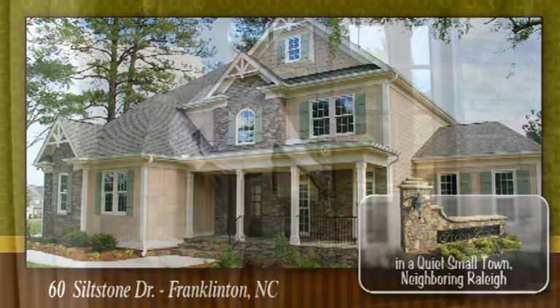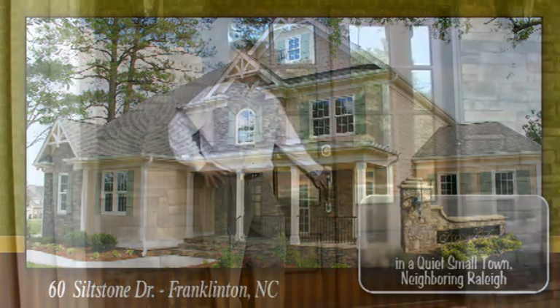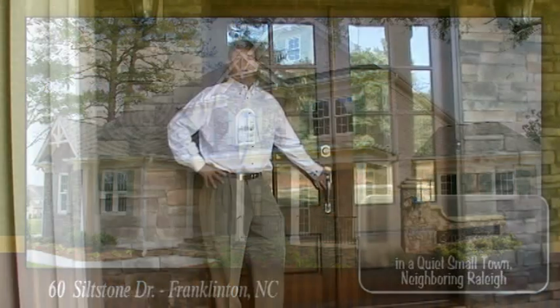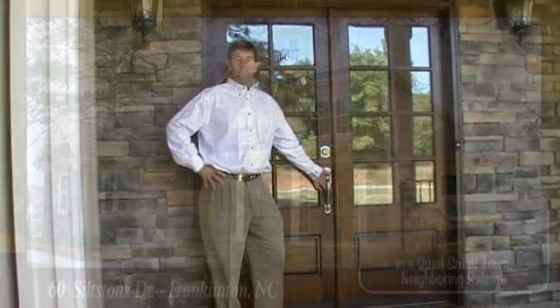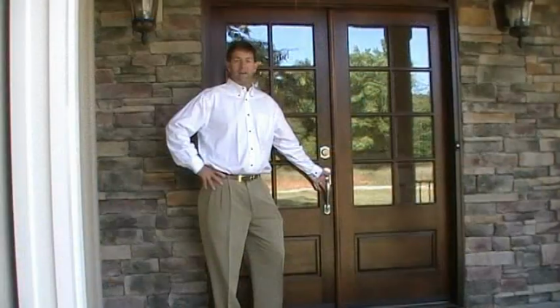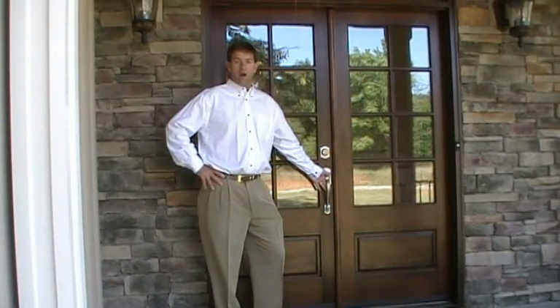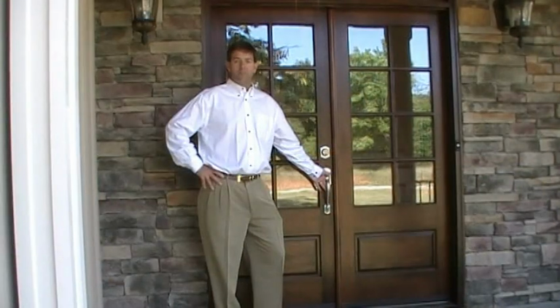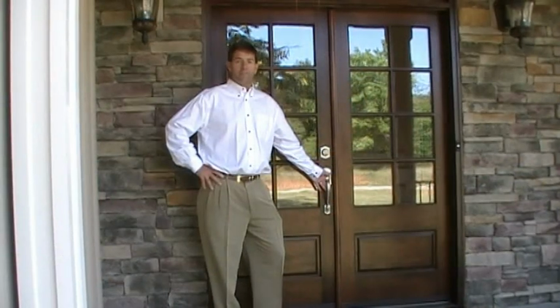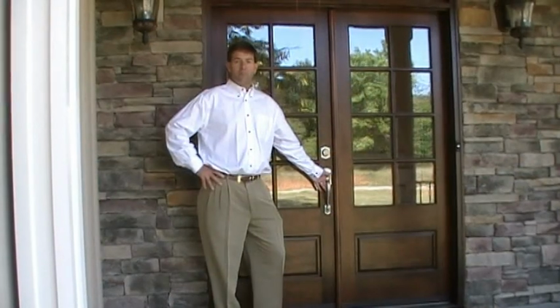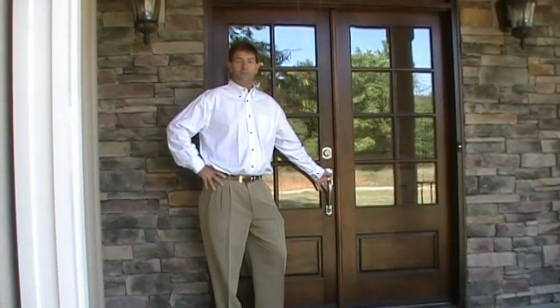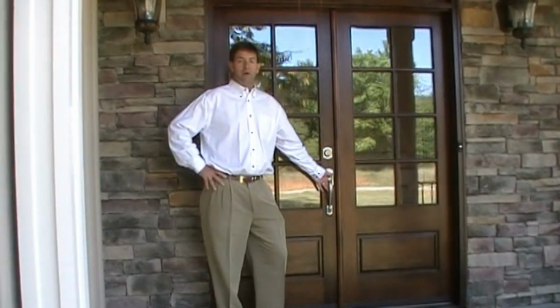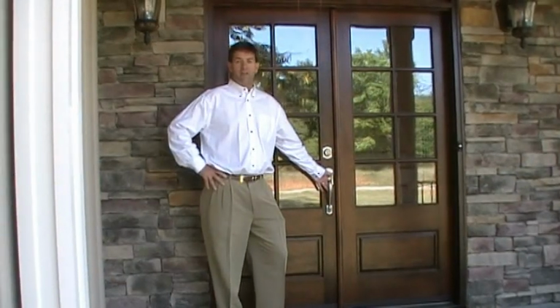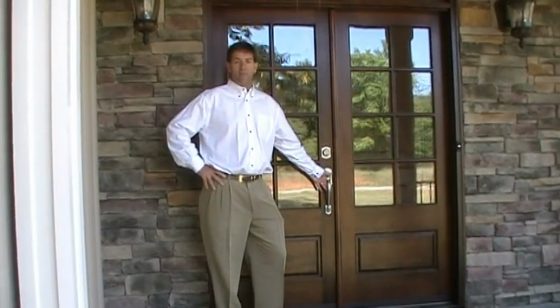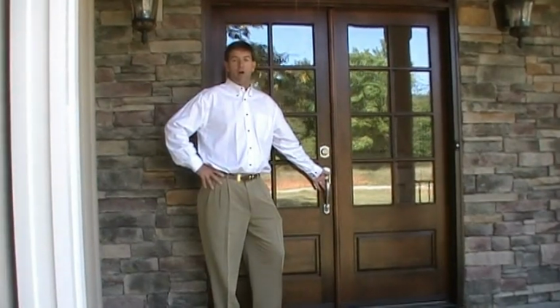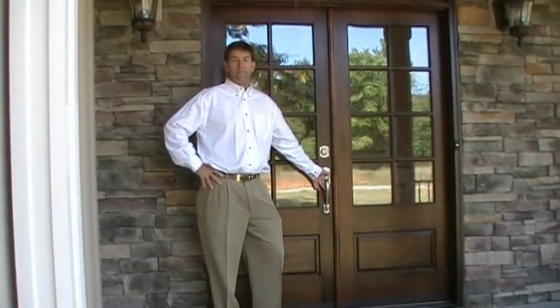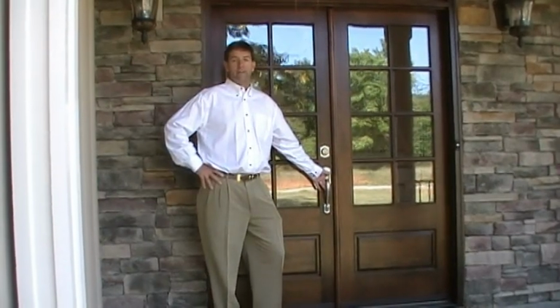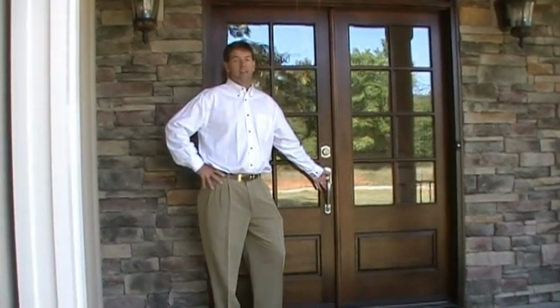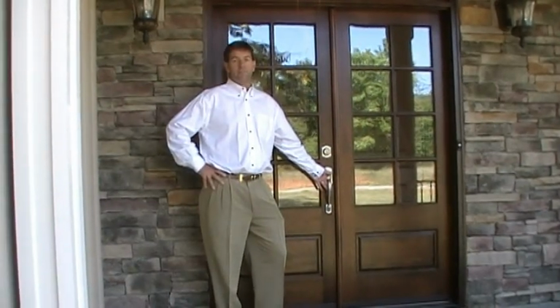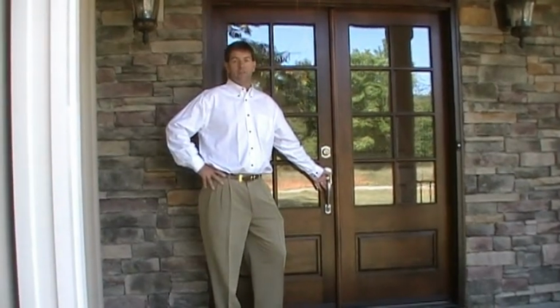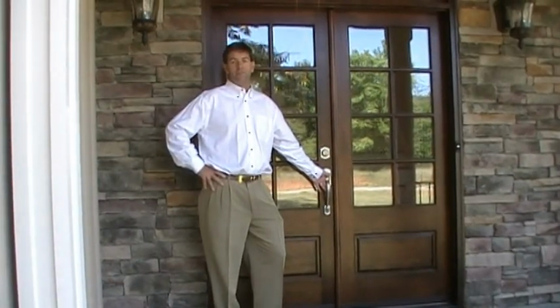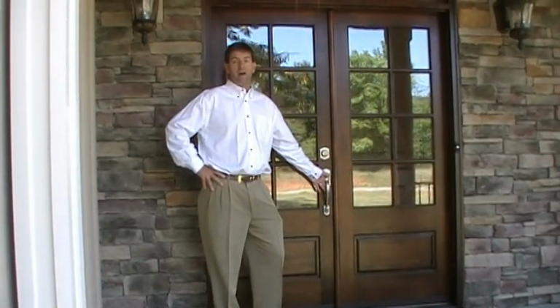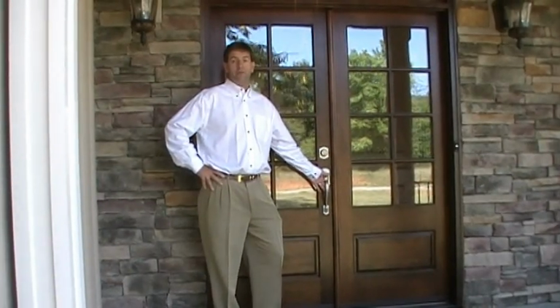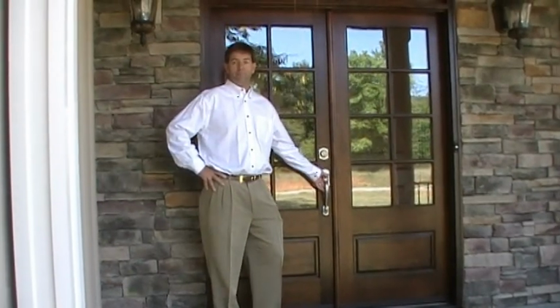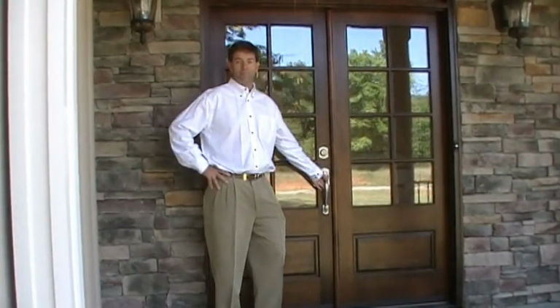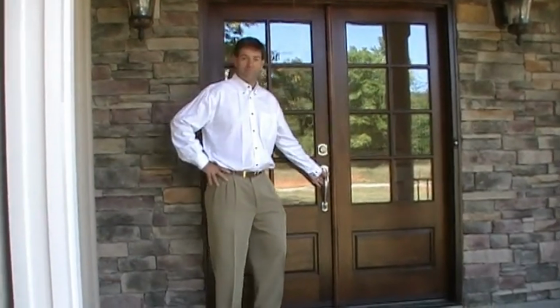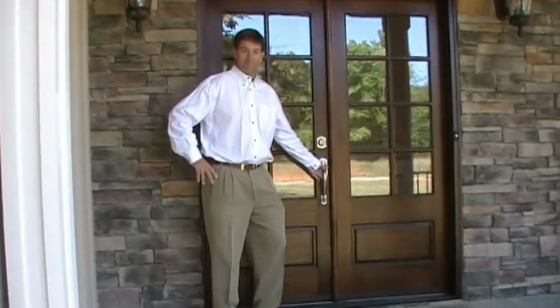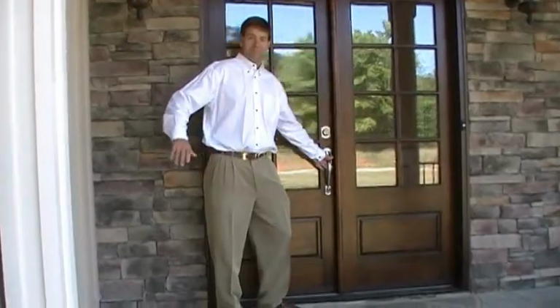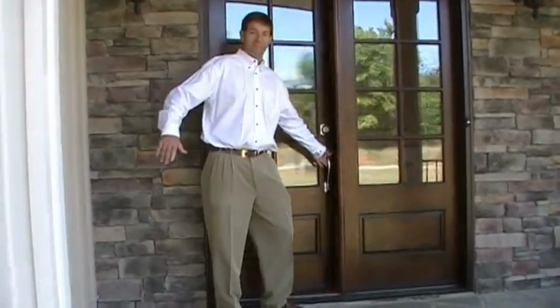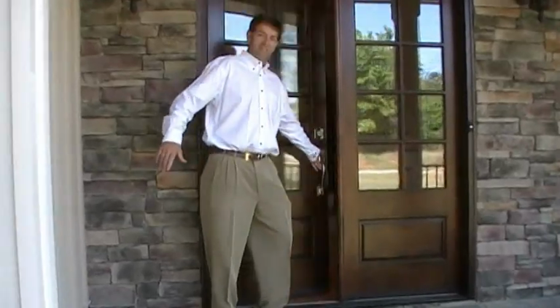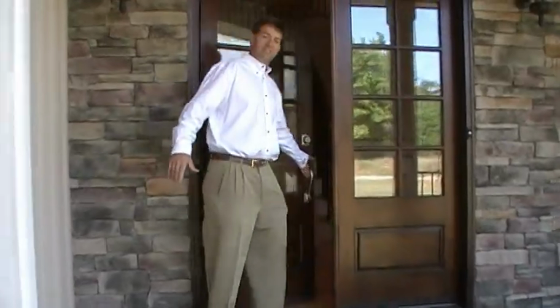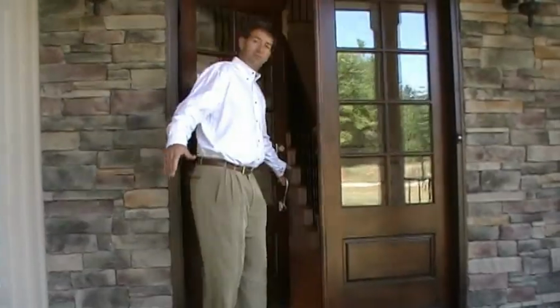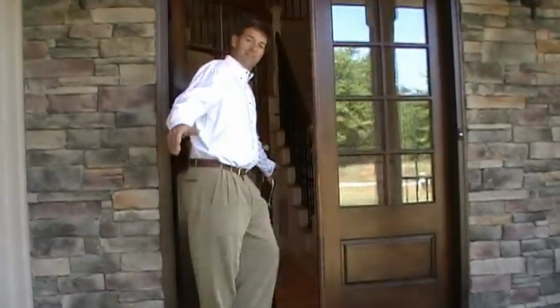Hello, I'm Thad Roberts of Homes by Thad Roberts, and I'd love to show you my home. Let's go in.